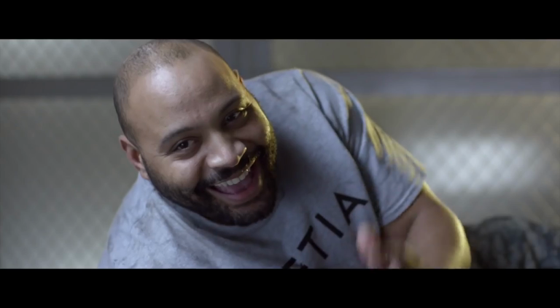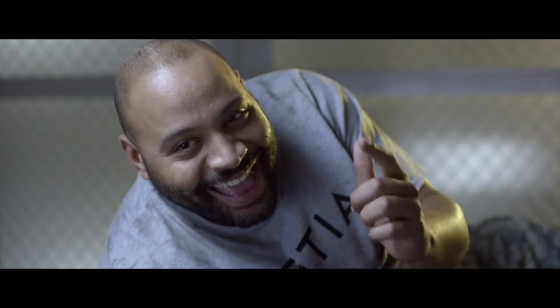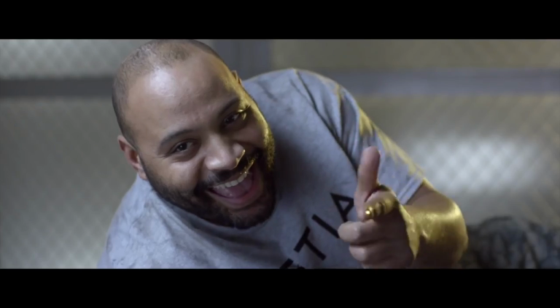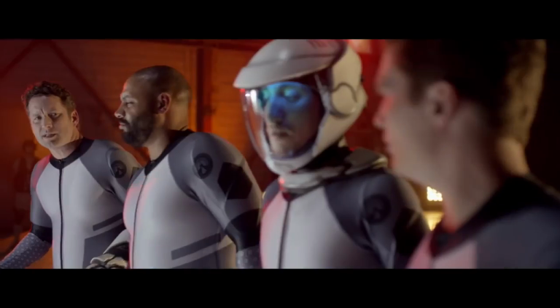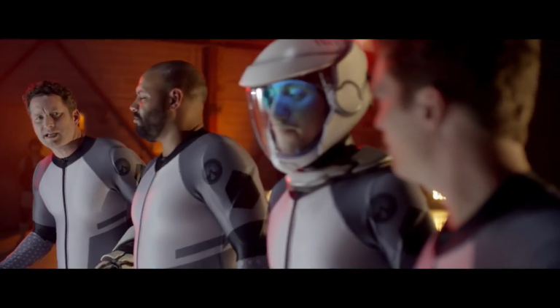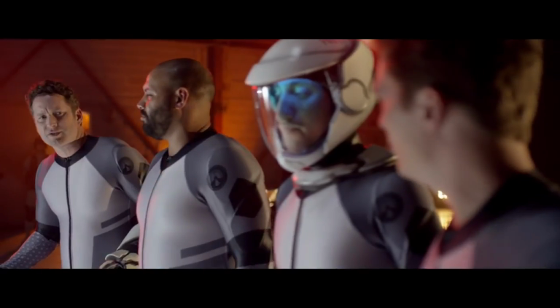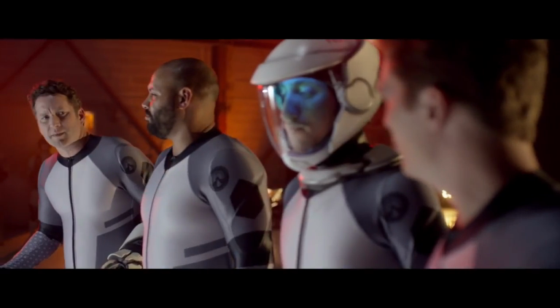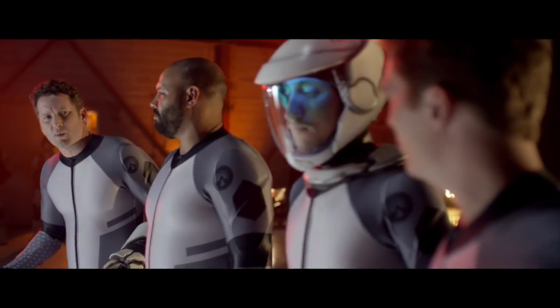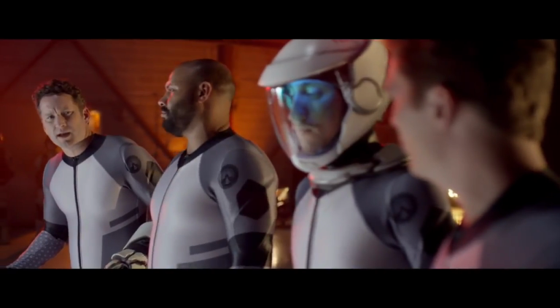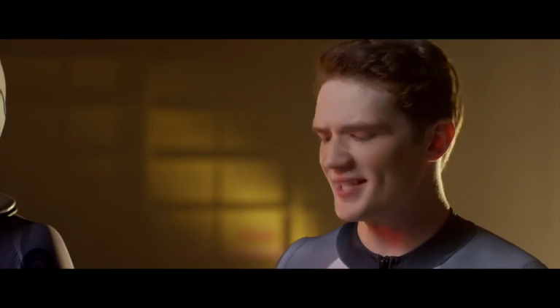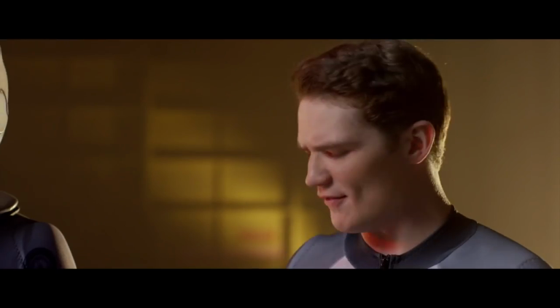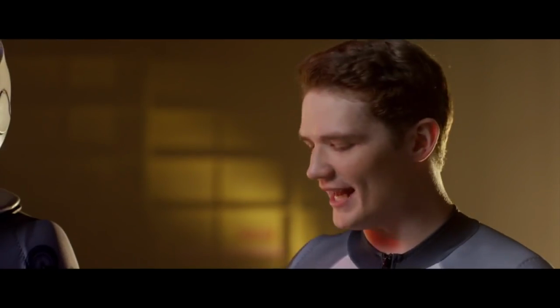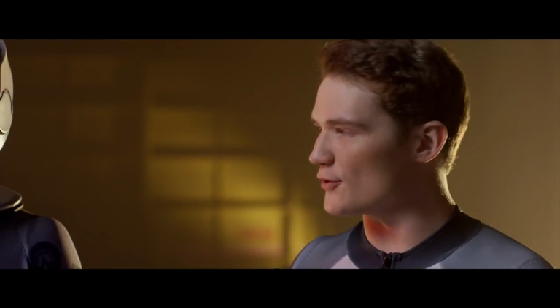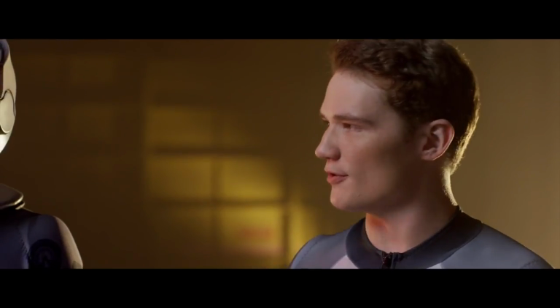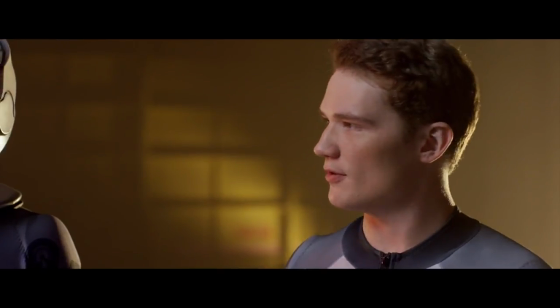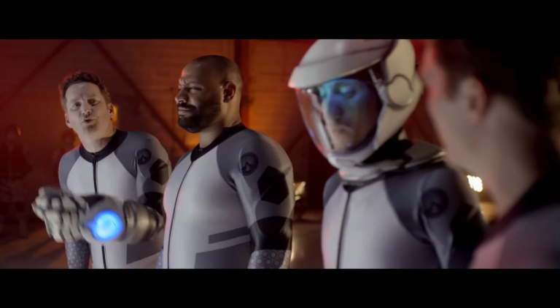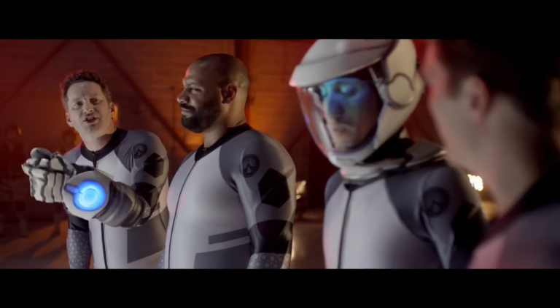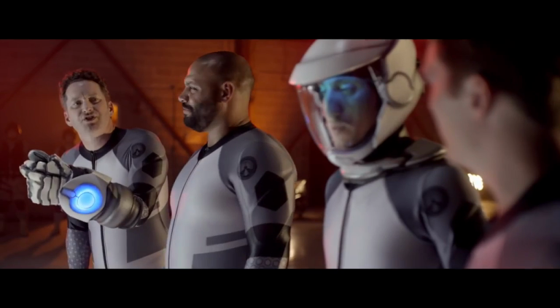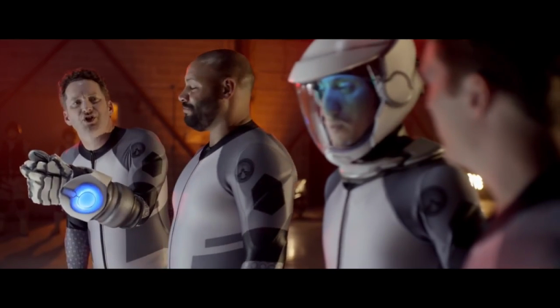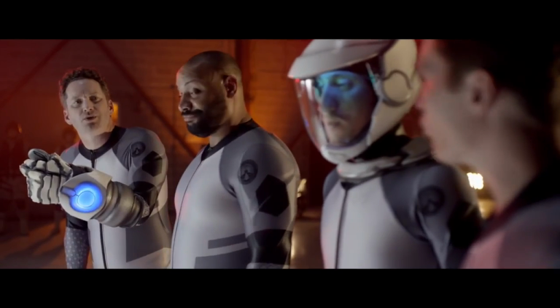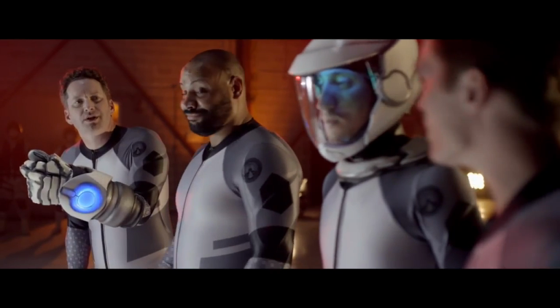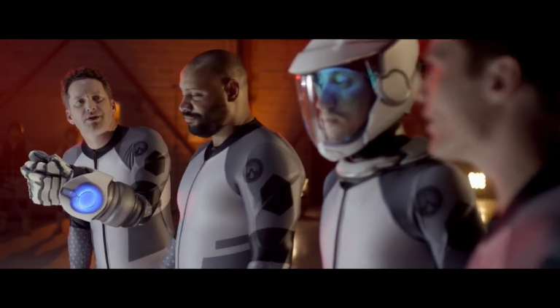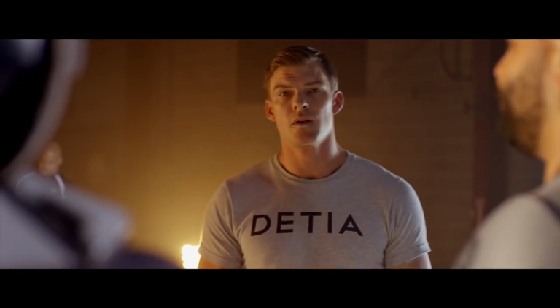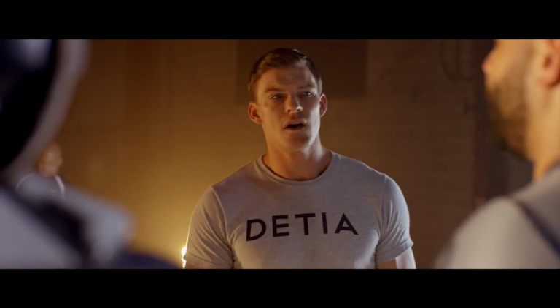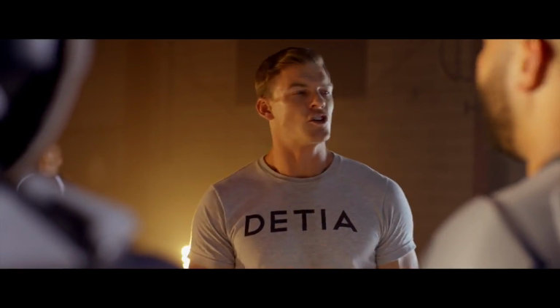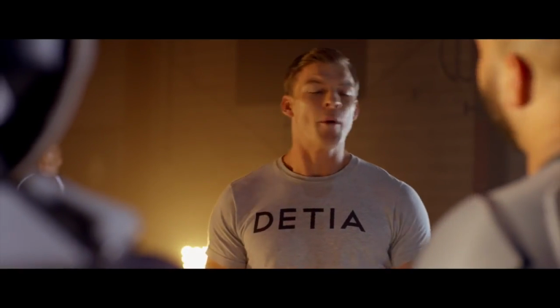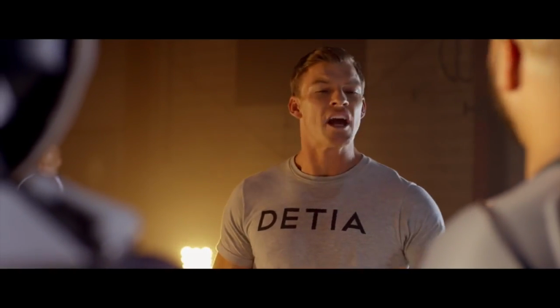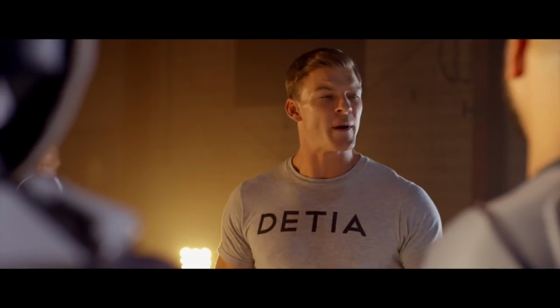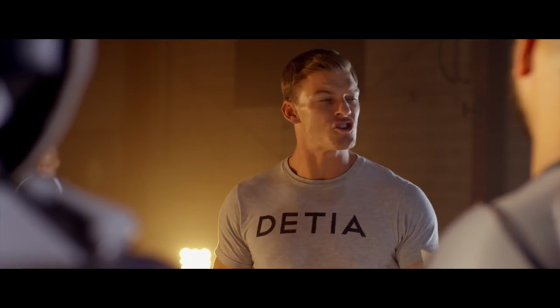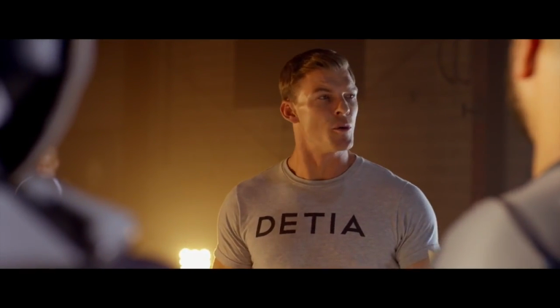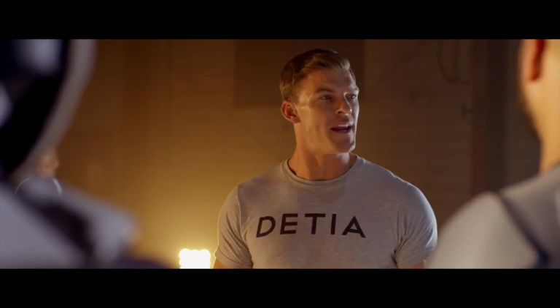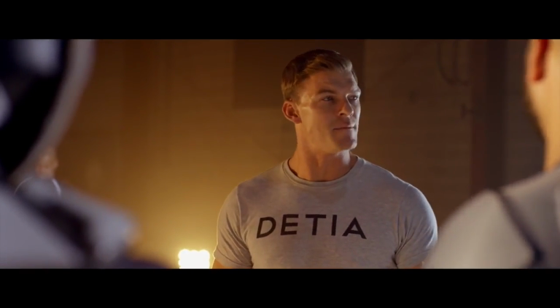Why the hell are we Laser Team anyway? Because I have a laser. Yeah, but the rest of us don't. Right, you're the team party — nobody cares about your stupid name.